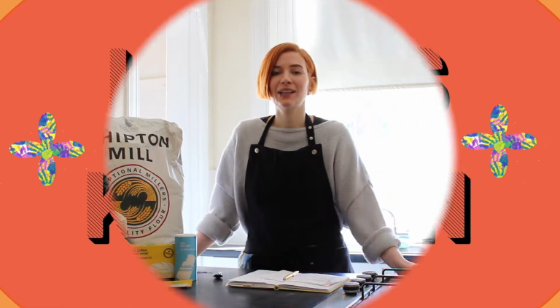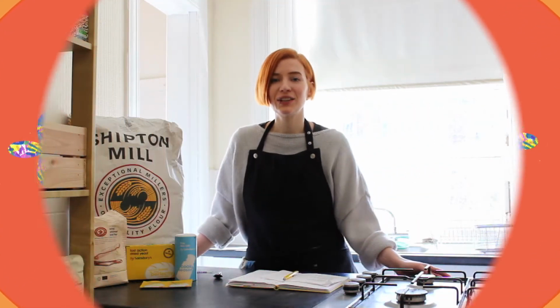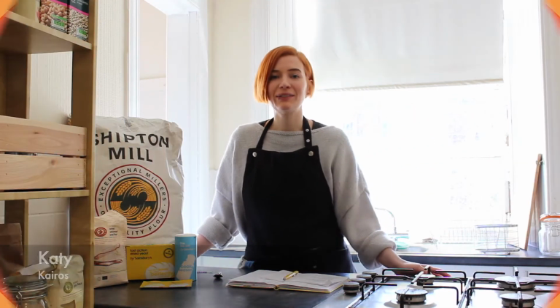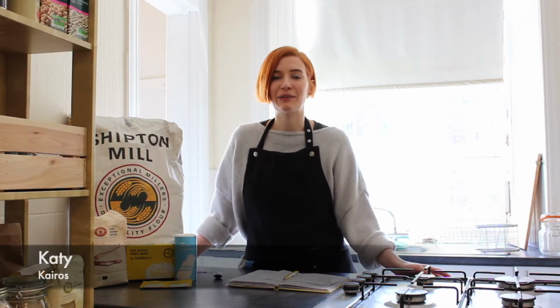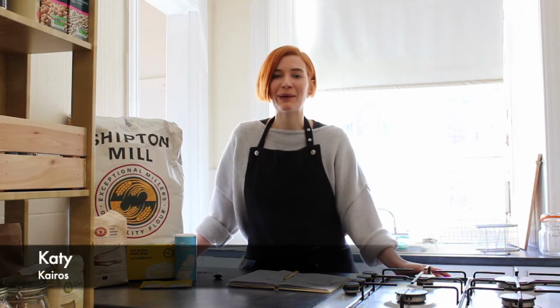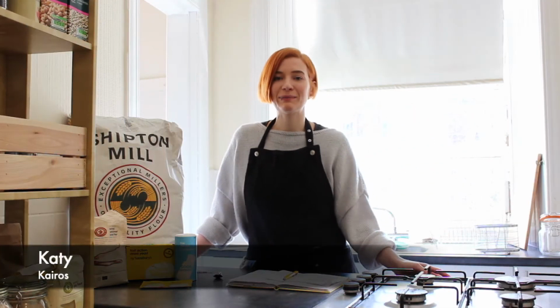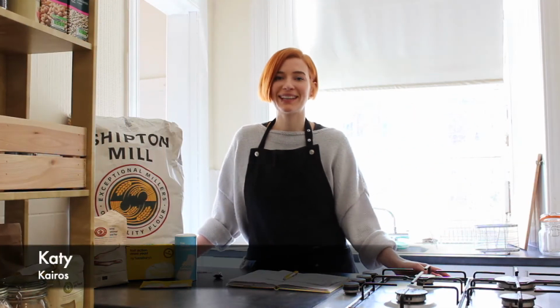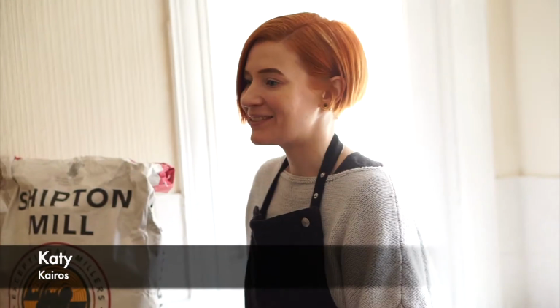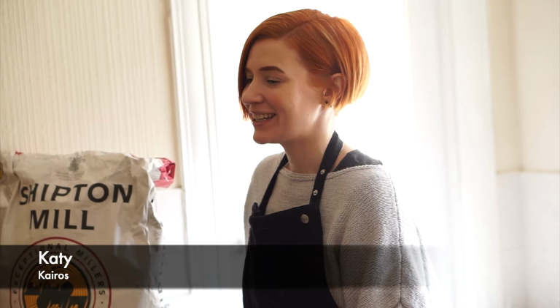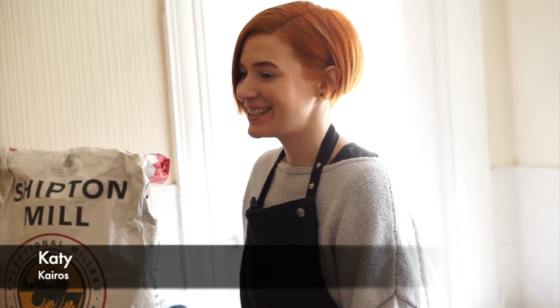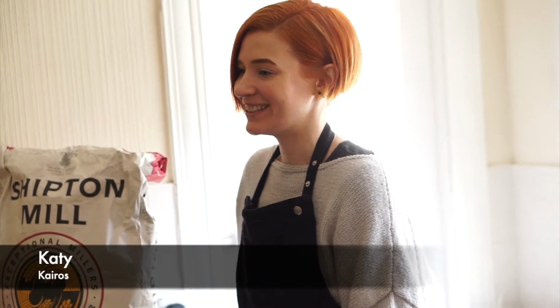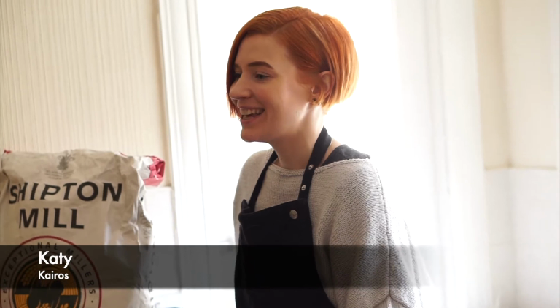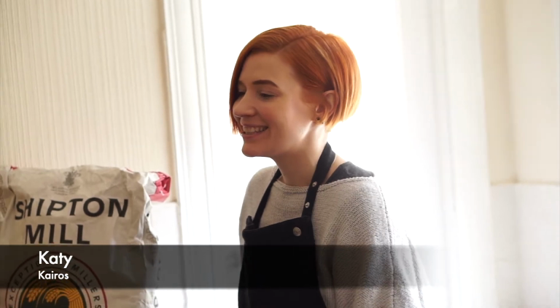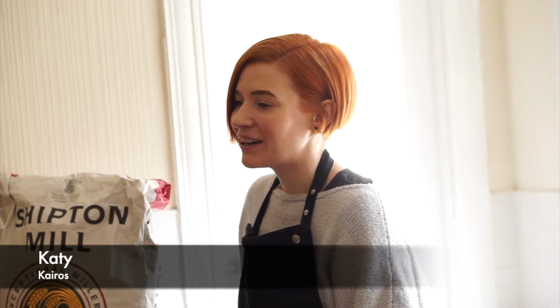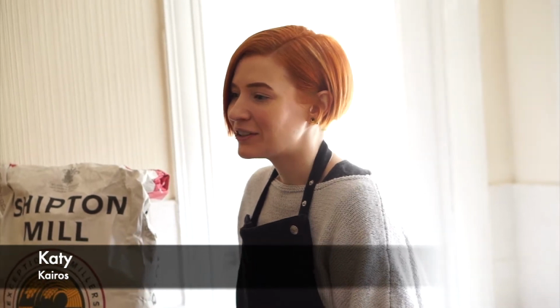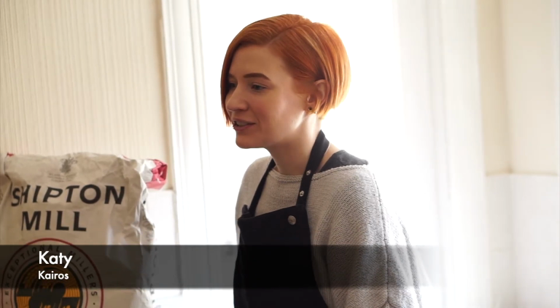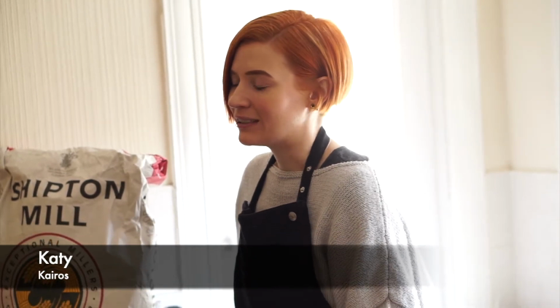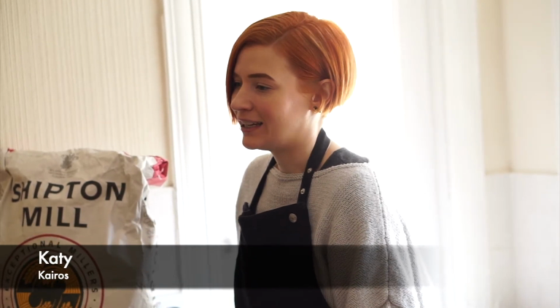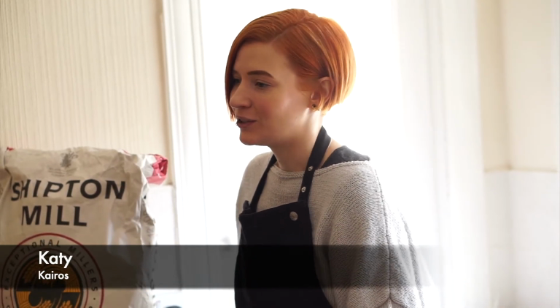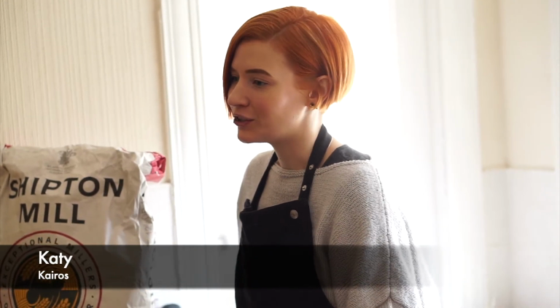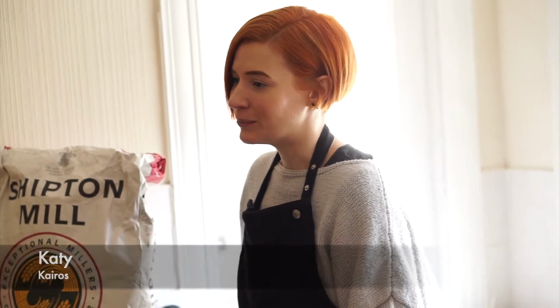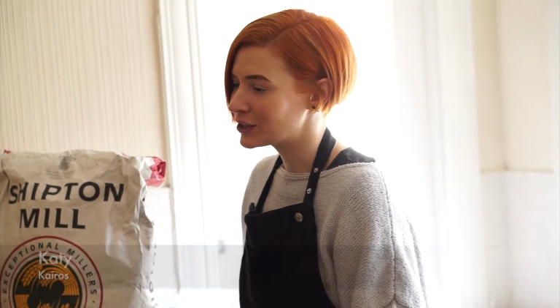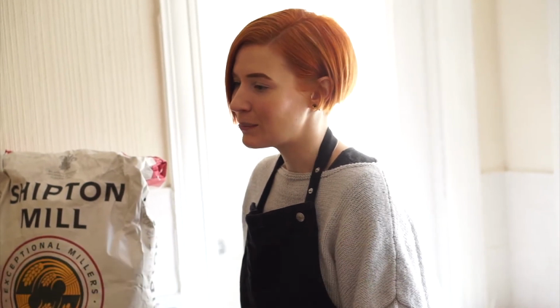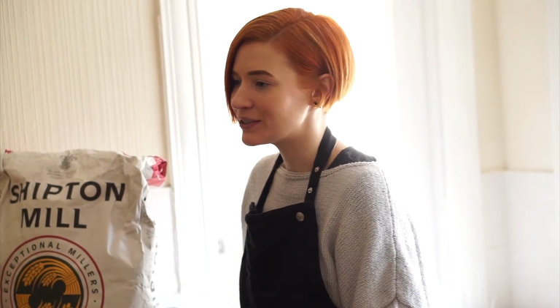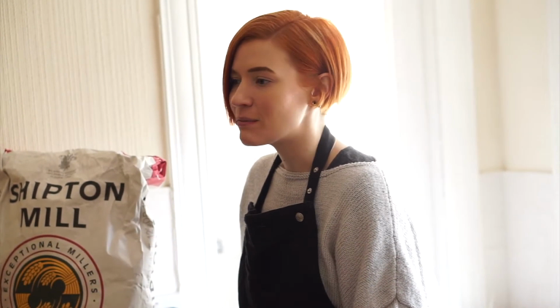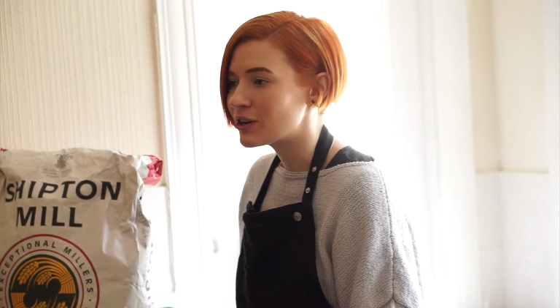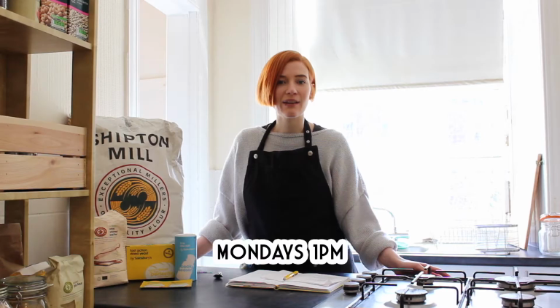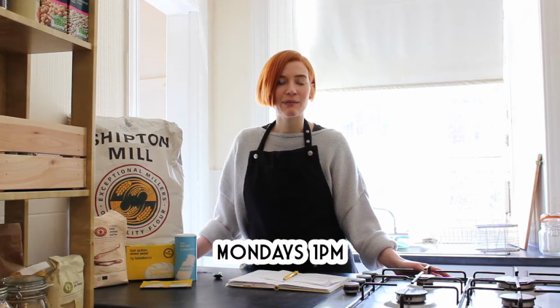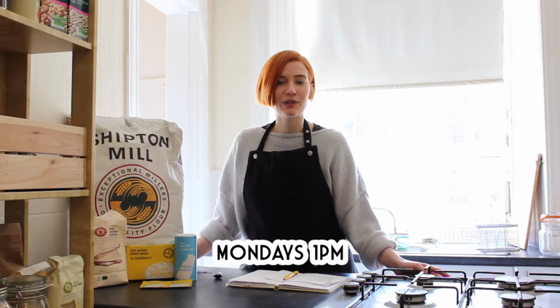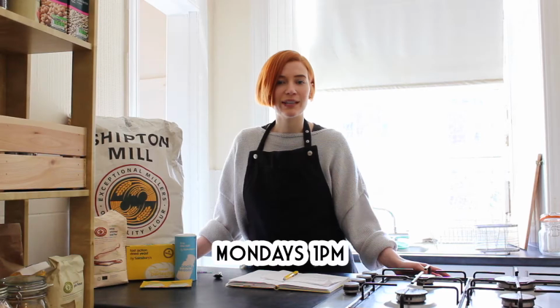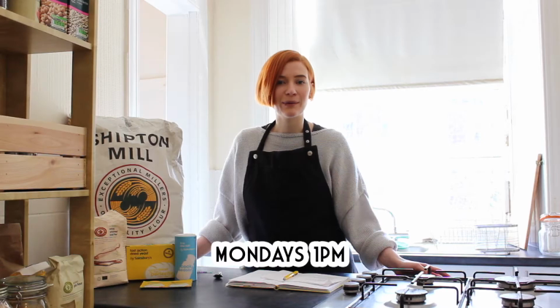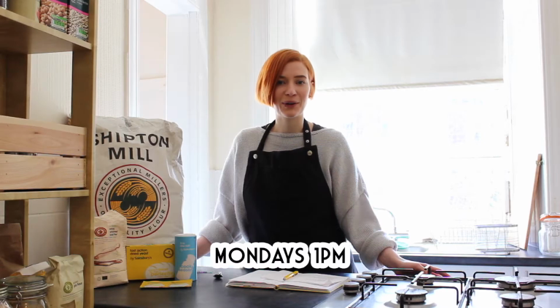Hello everyone, welcome to Kyra Kitchen. This is our first online cookery workshop, and it's going to be running every Monday at 1pm.